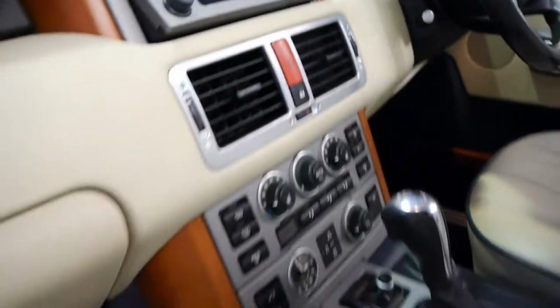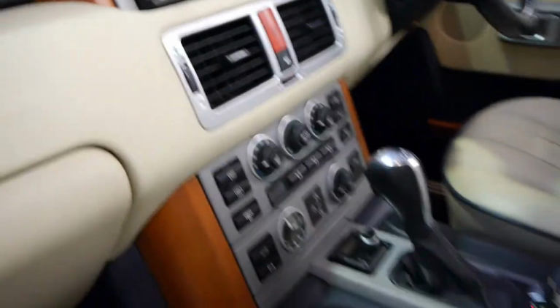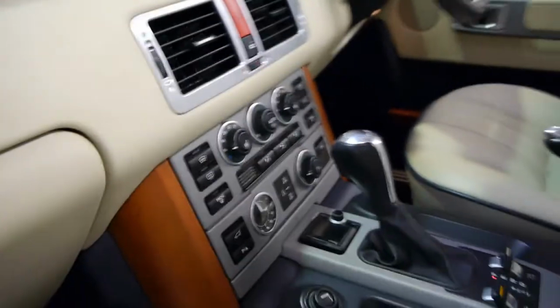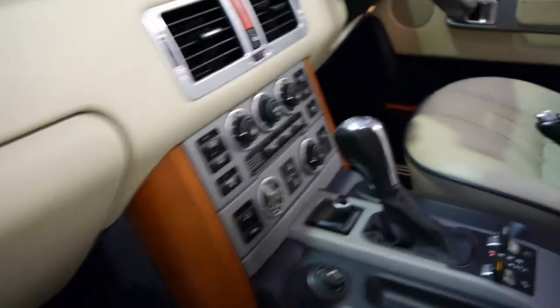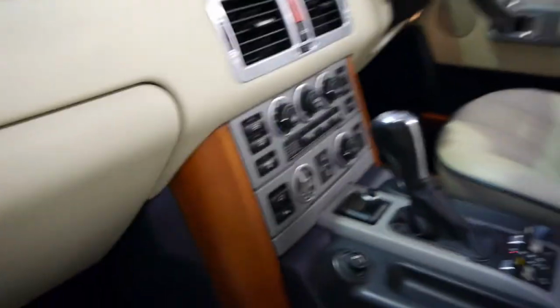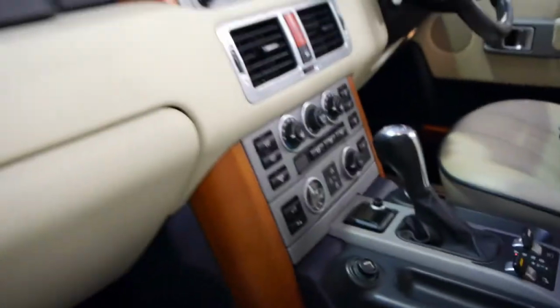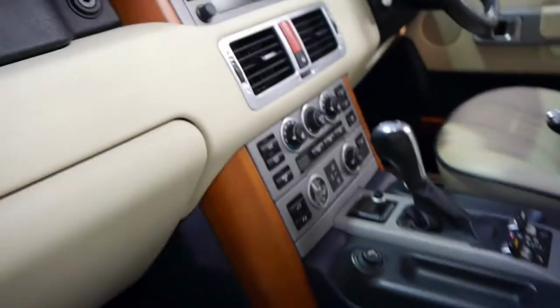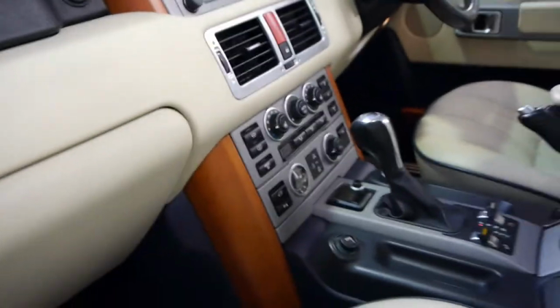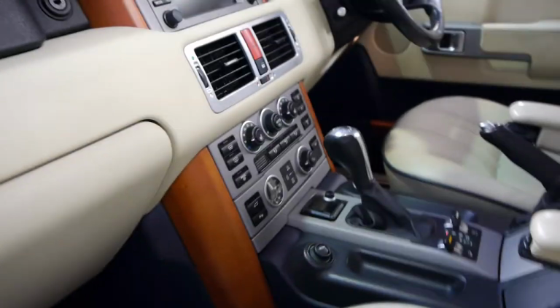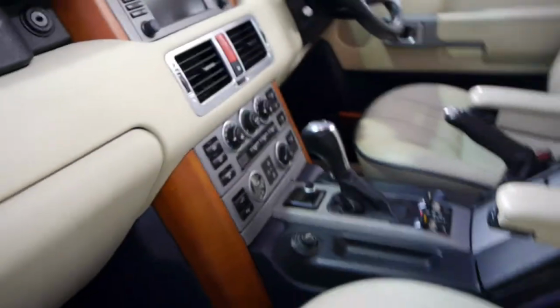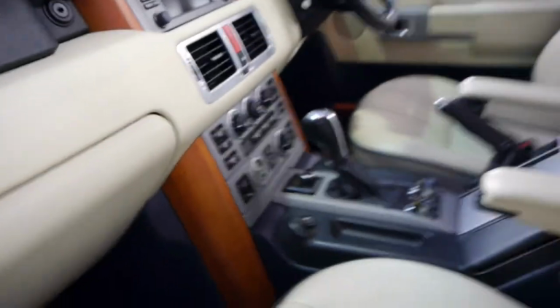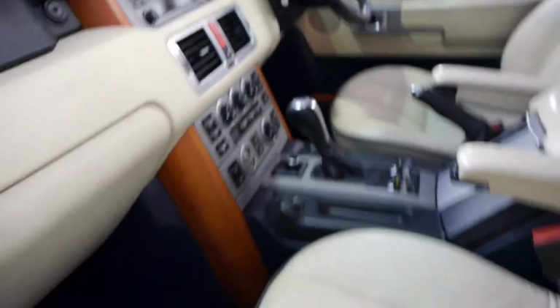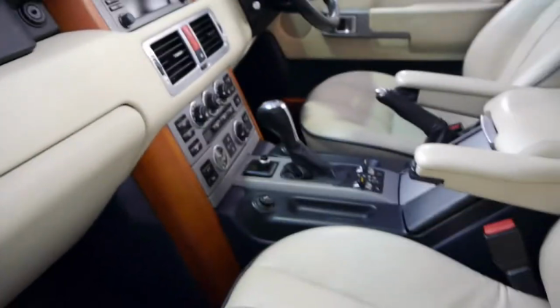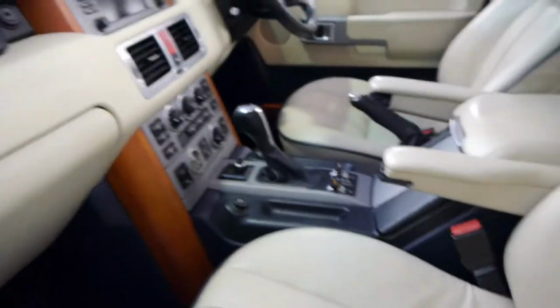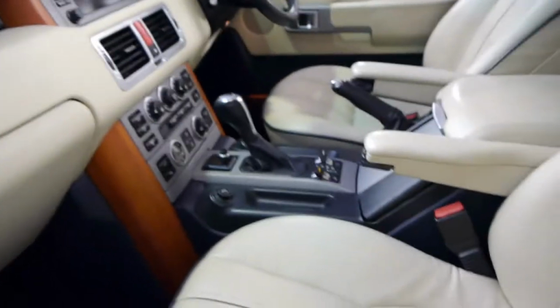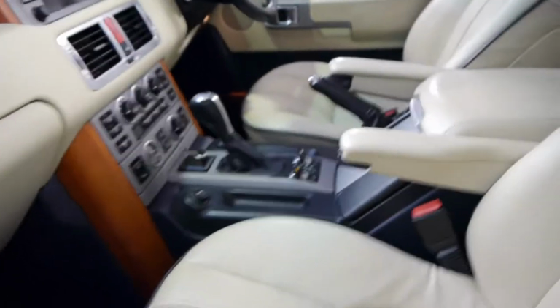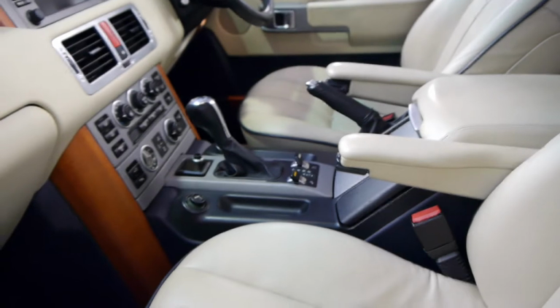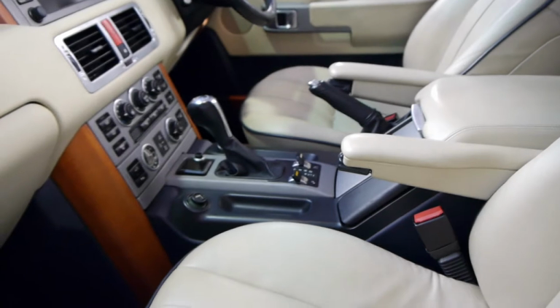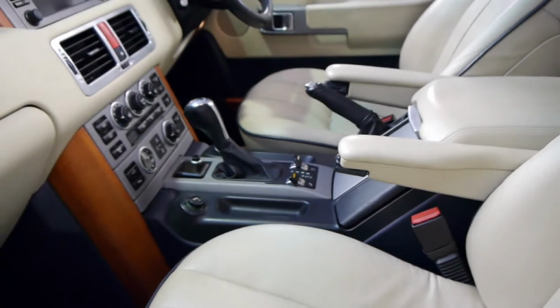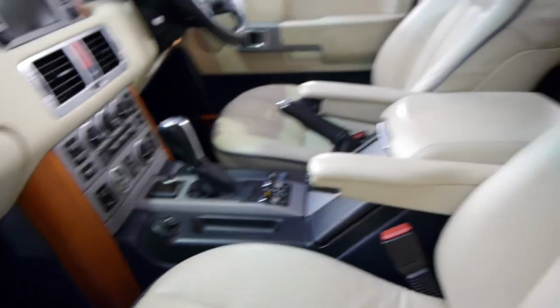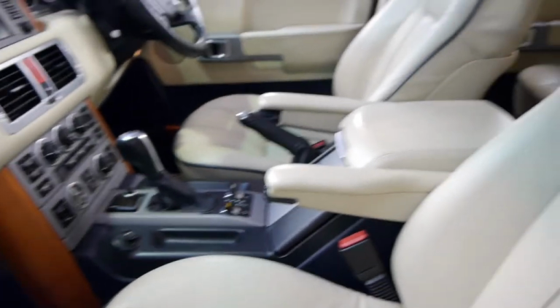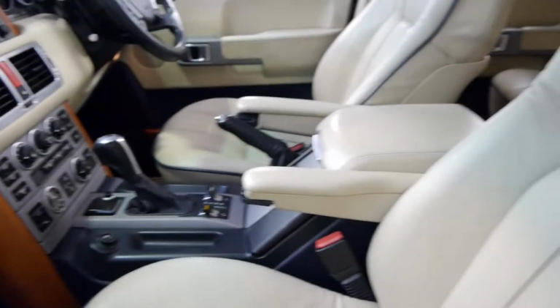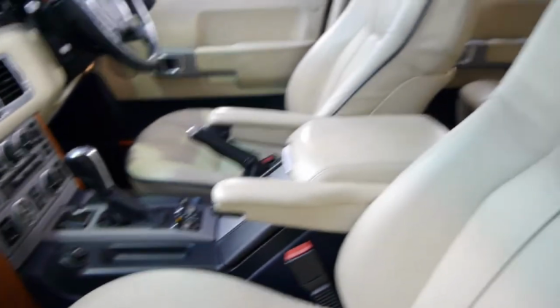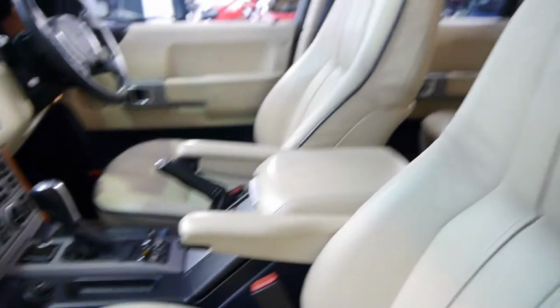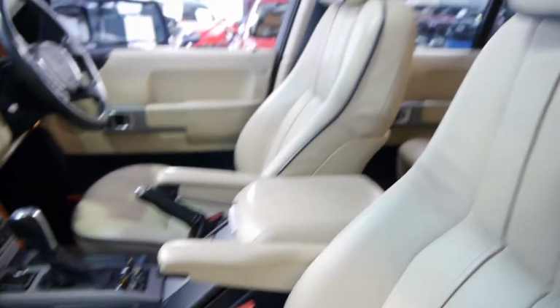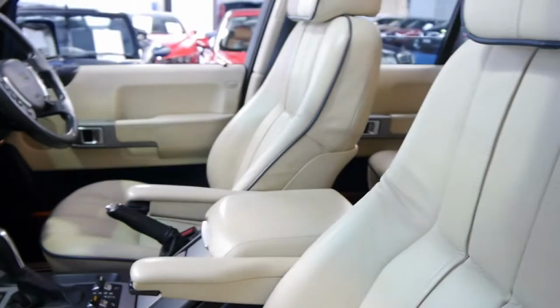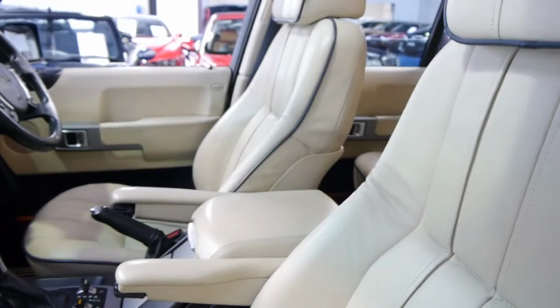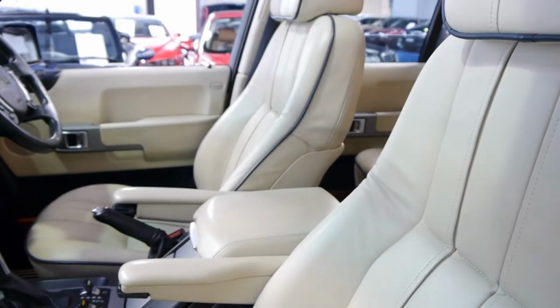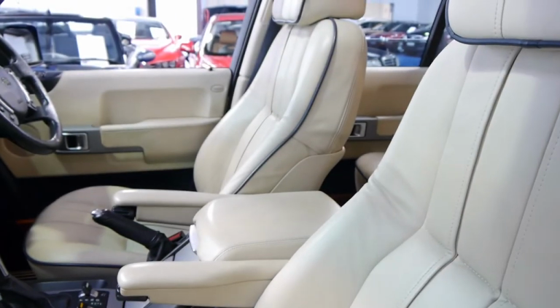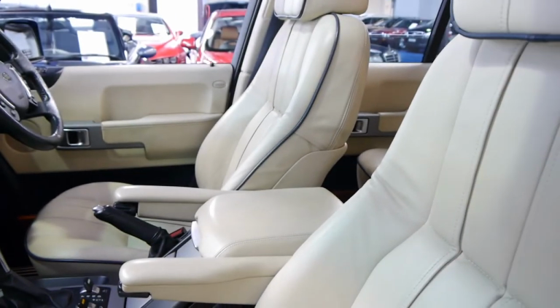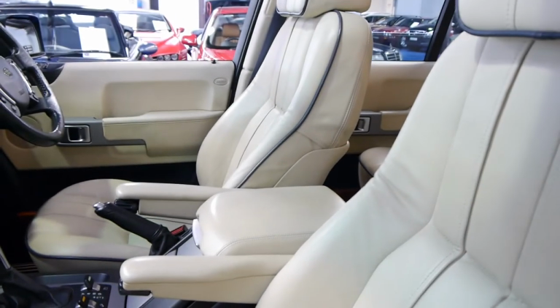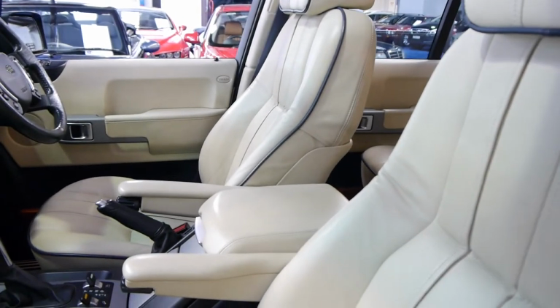The air conditioning is ice cold. It's got a Parrot Bluetooth as well, which is fantastic. Just such comfortable cars to drive.